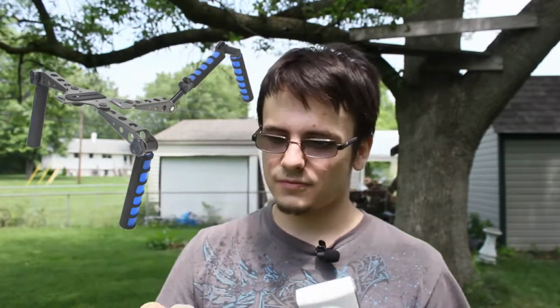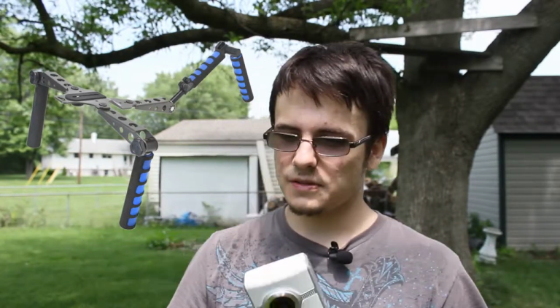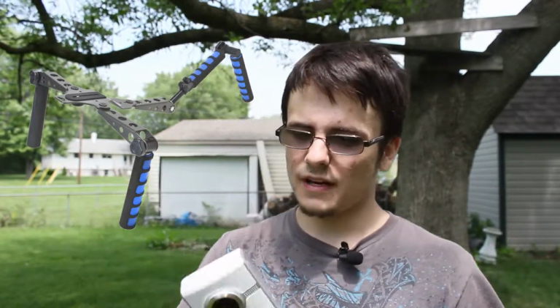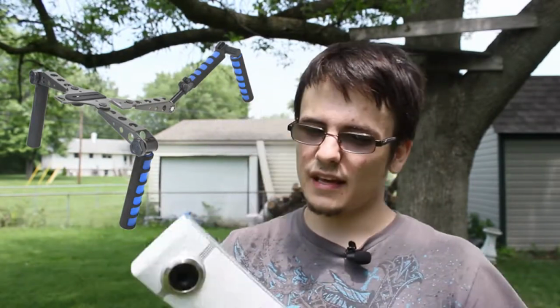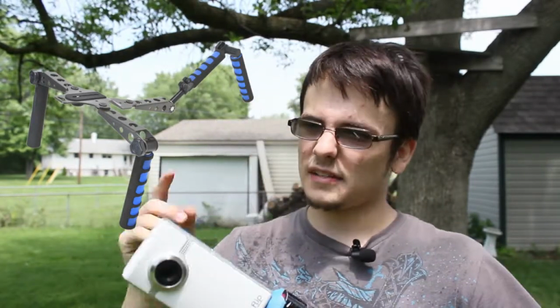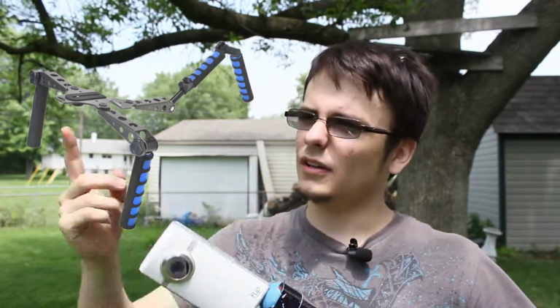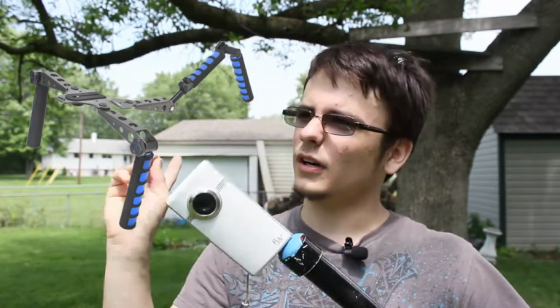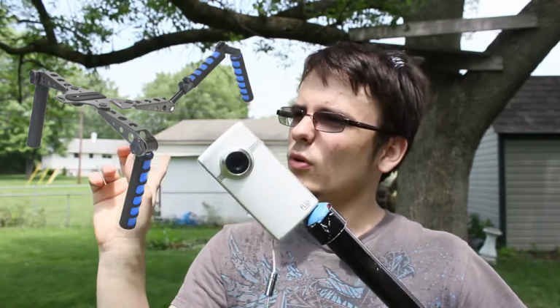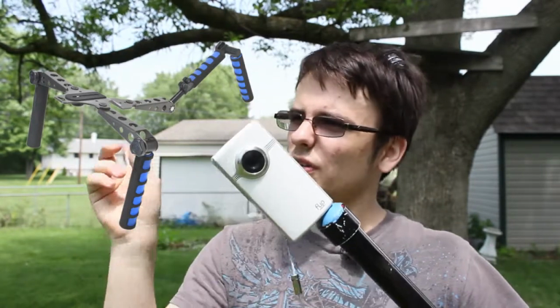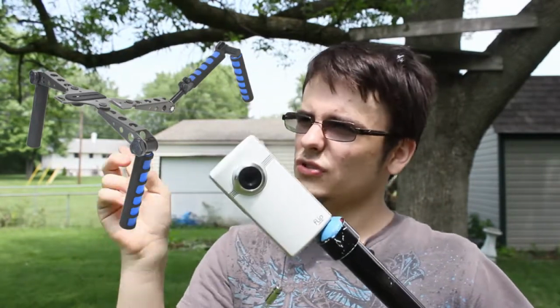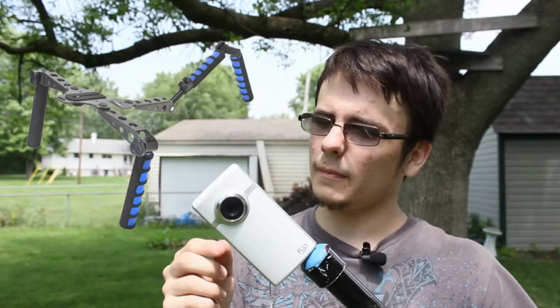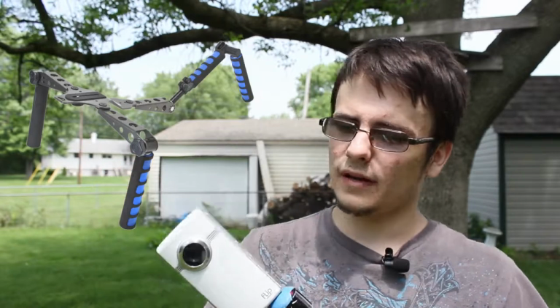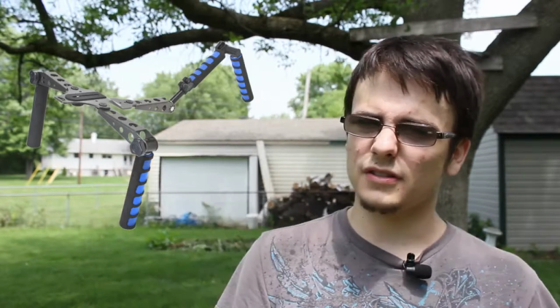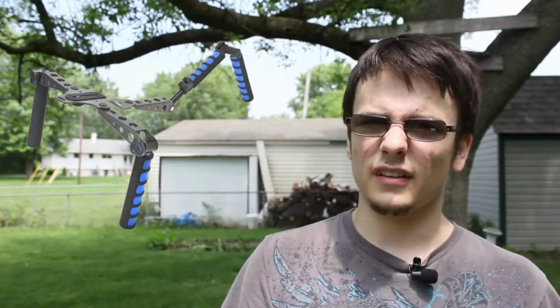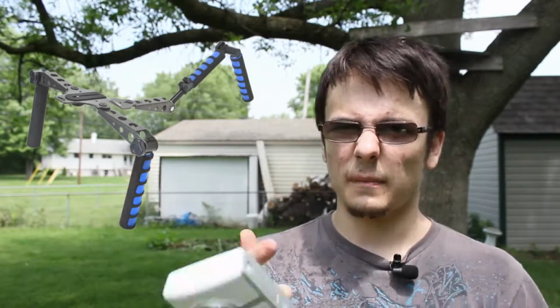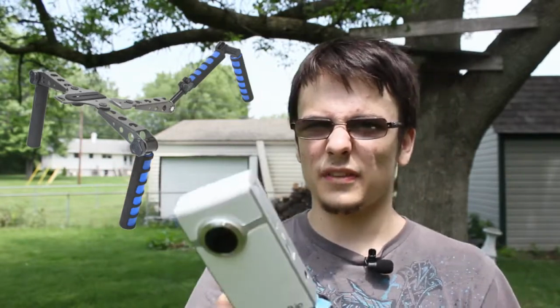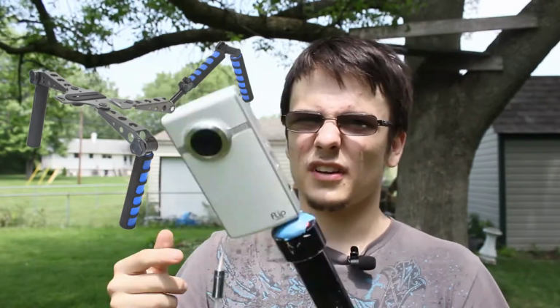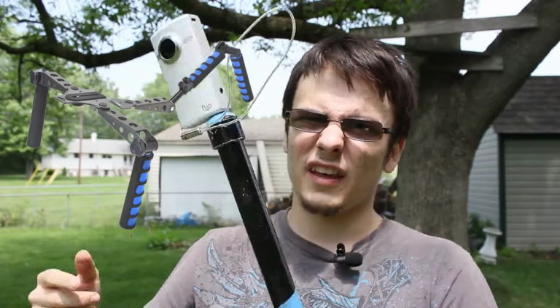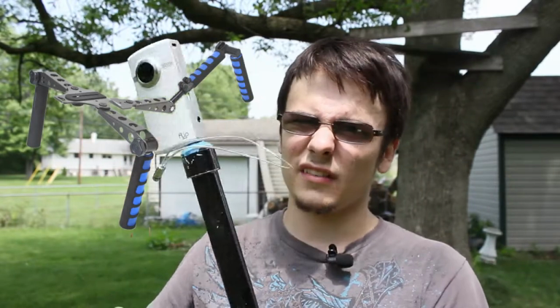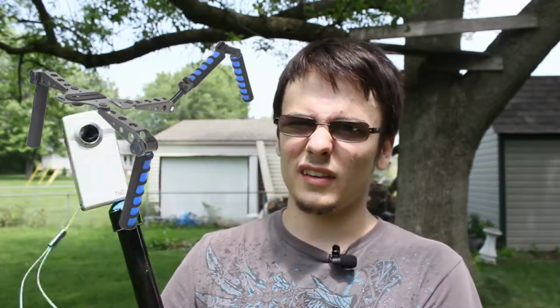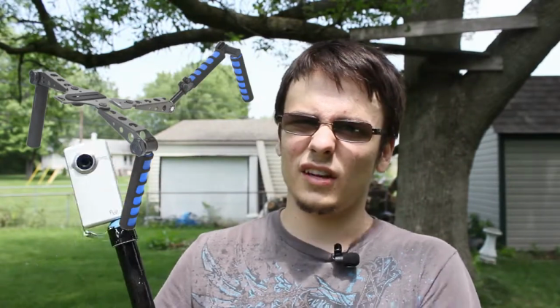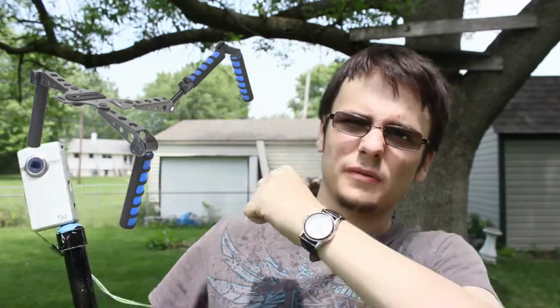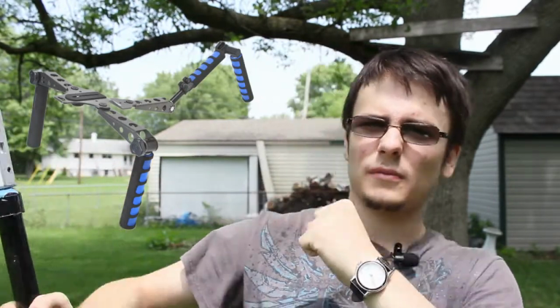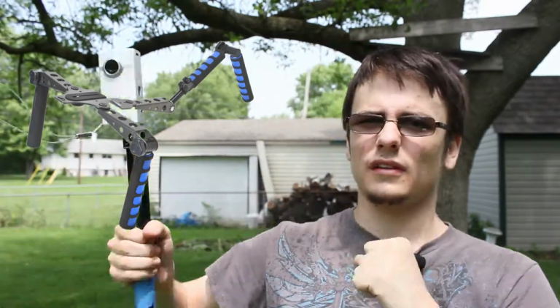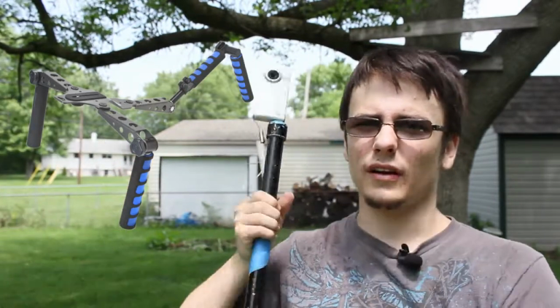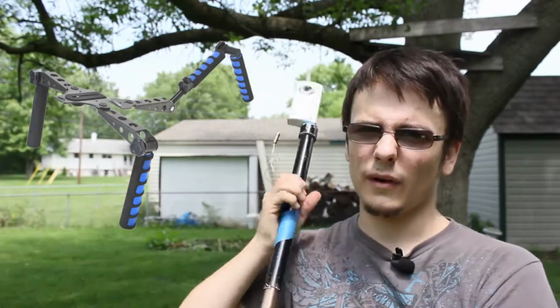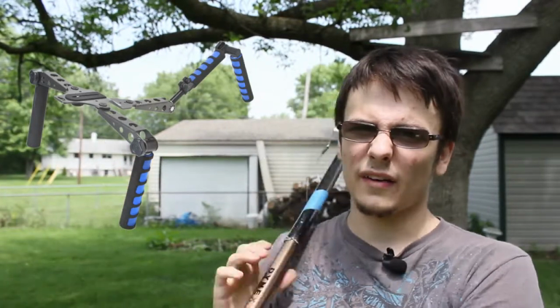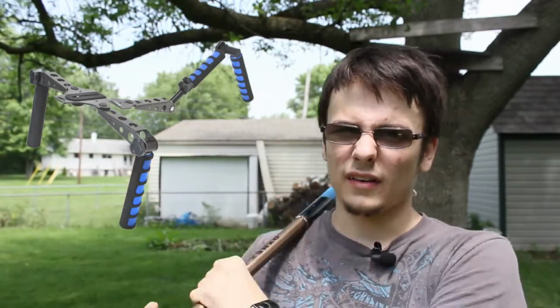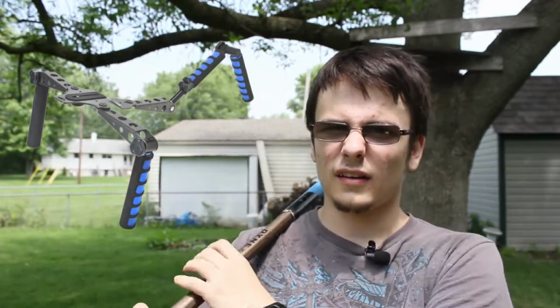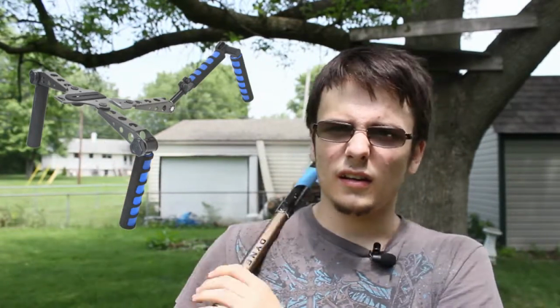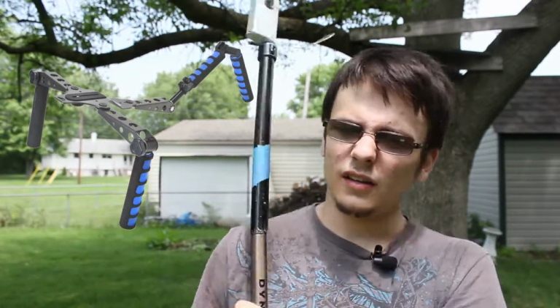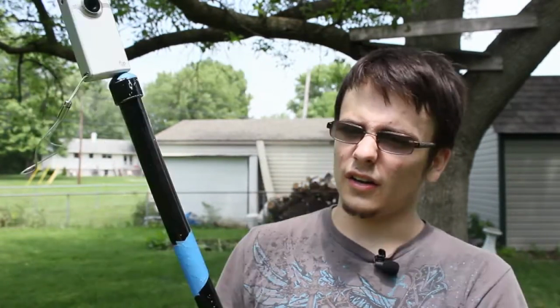The Spider Steady has a little quarter-inch tripod insert, and I put this monopod on there, and I was able to lug it around.